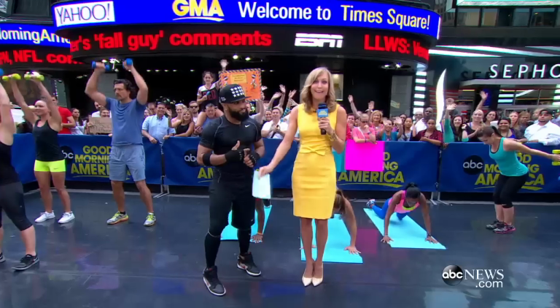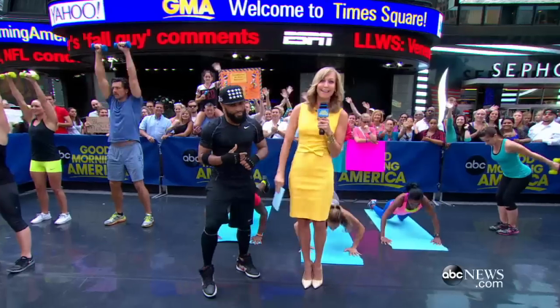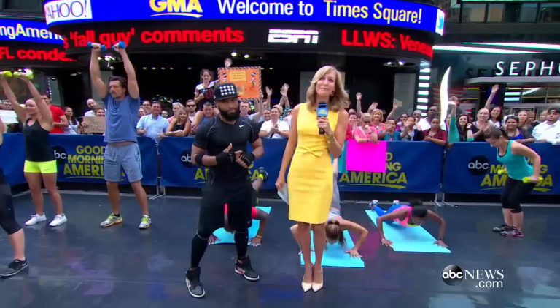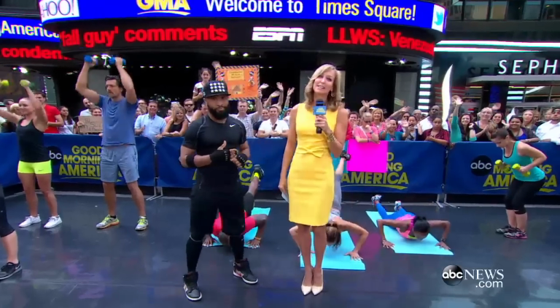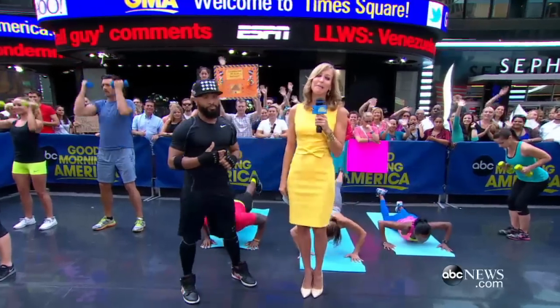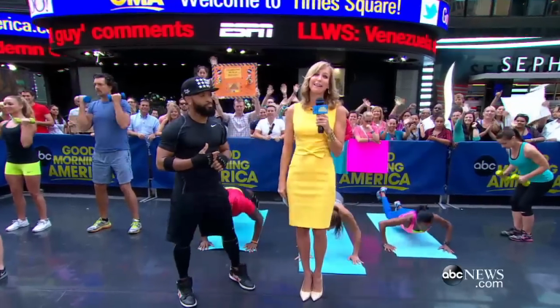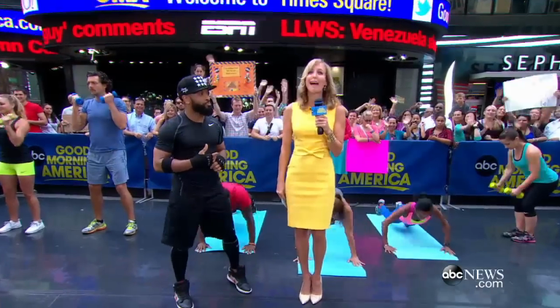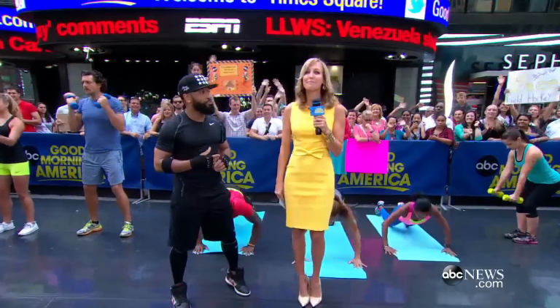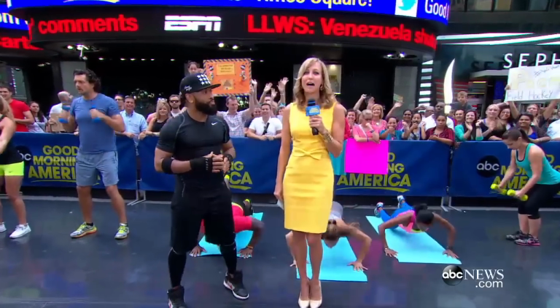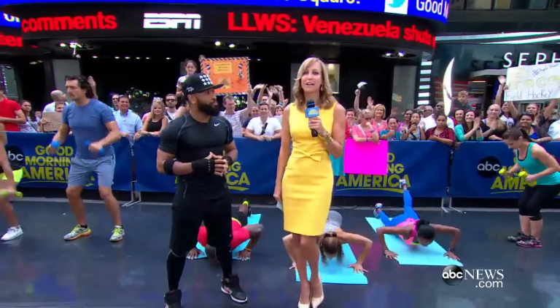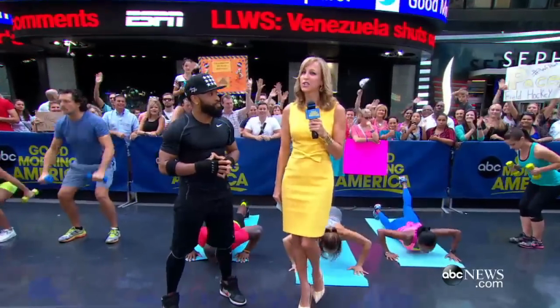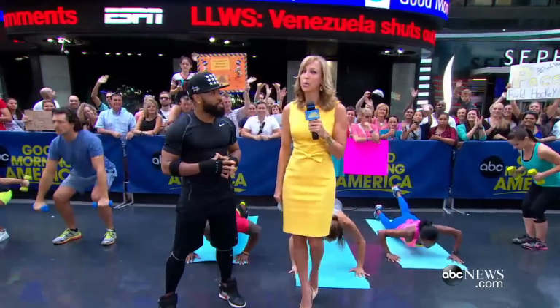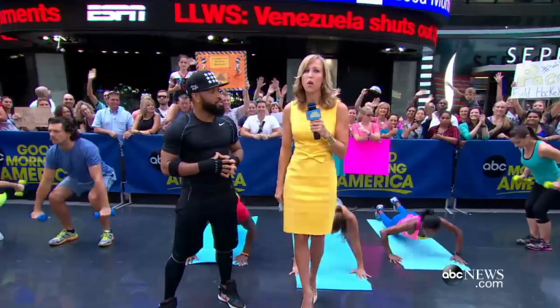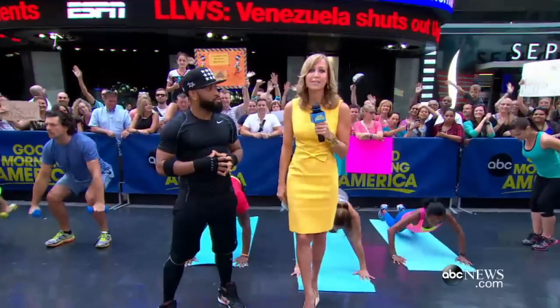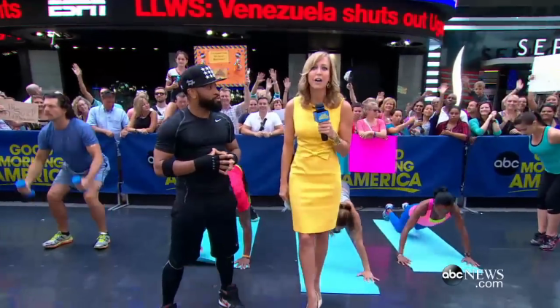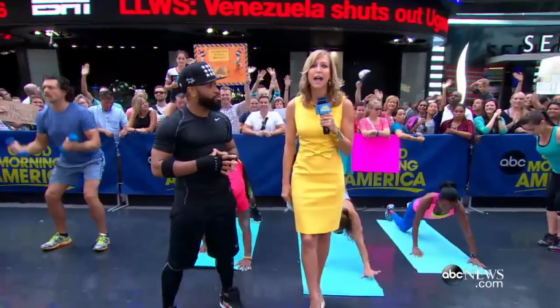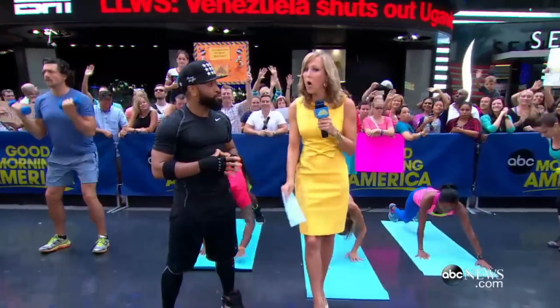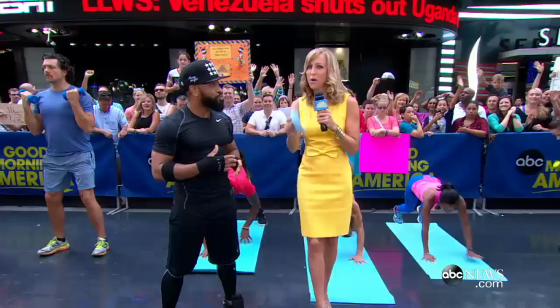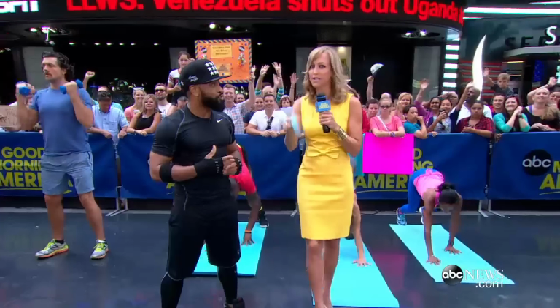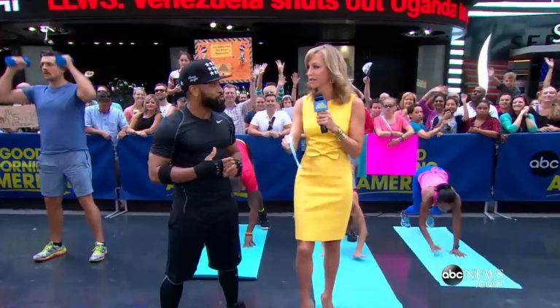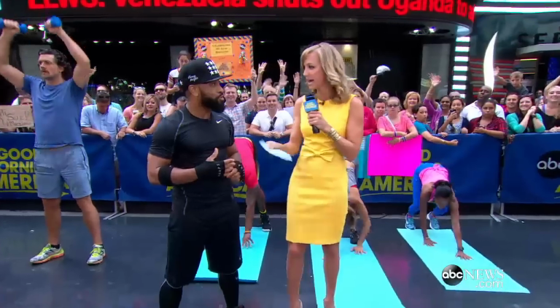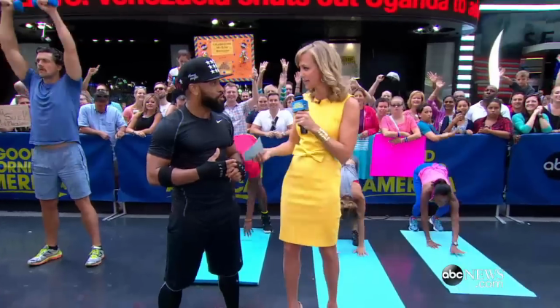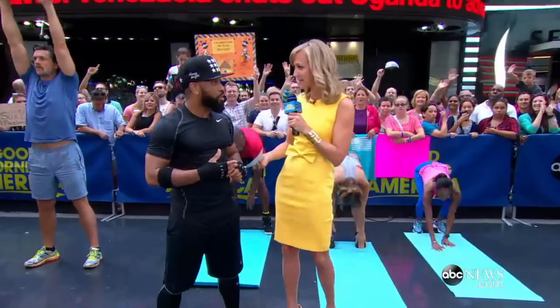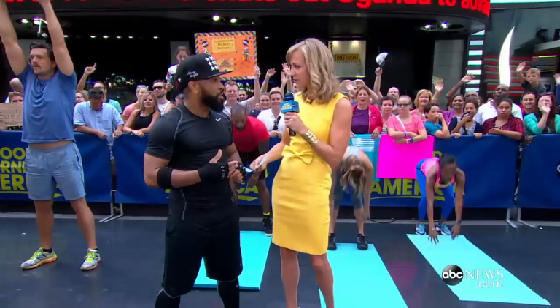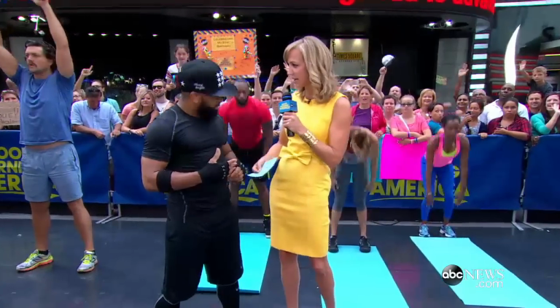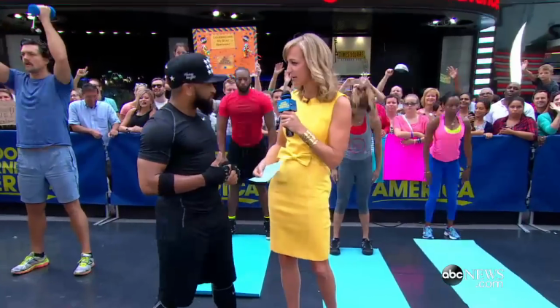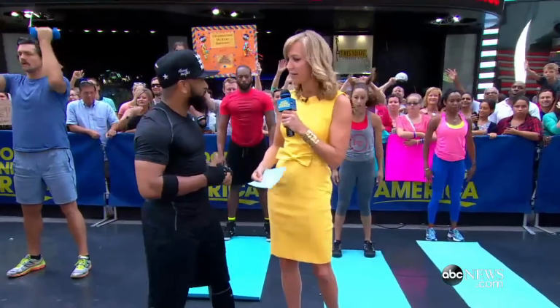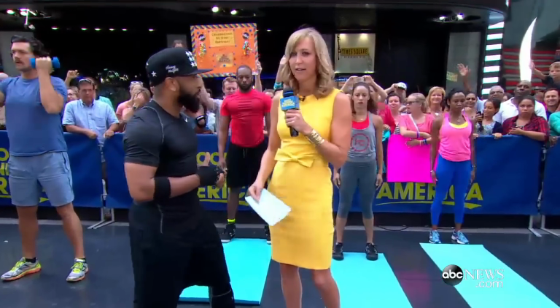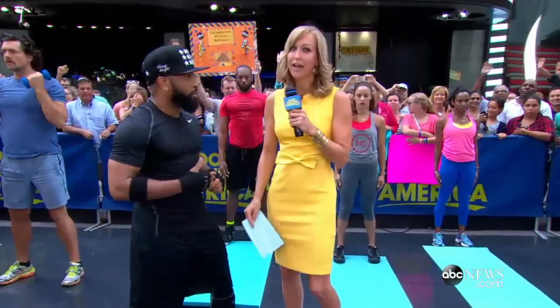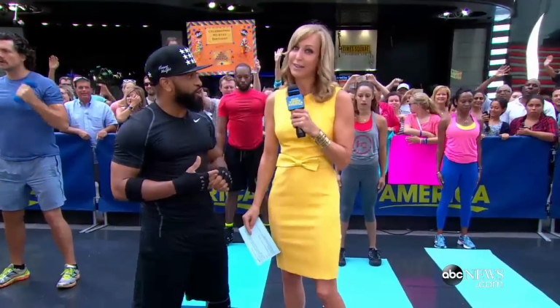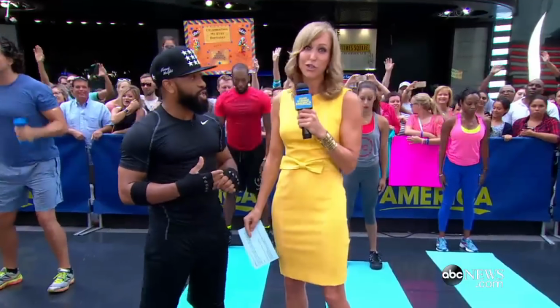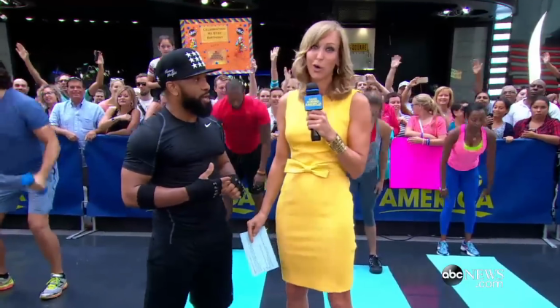Getting an amazing body like Madonna. She works out almost every day, six days a week. And it shows.